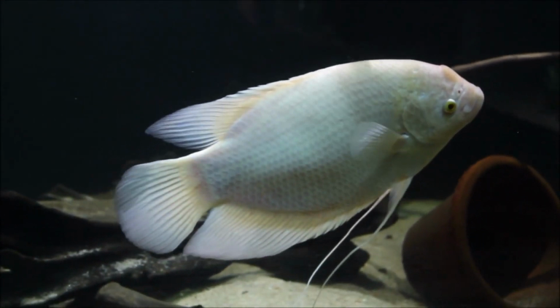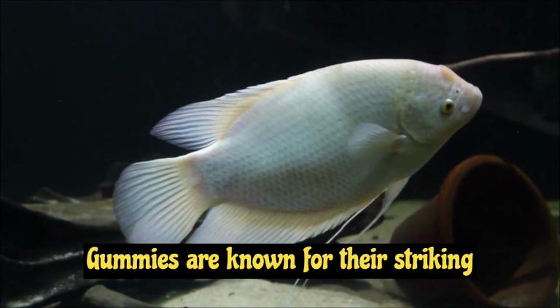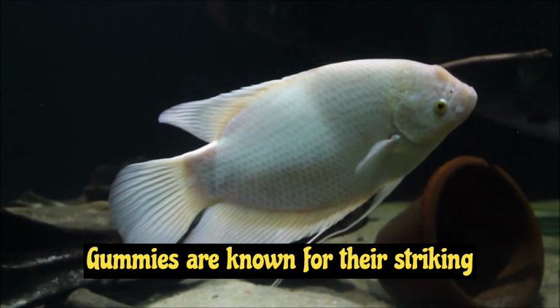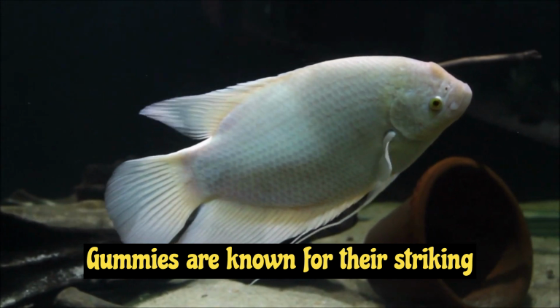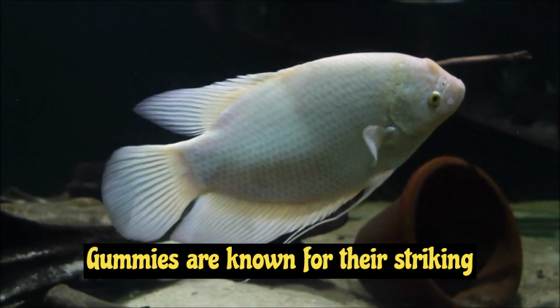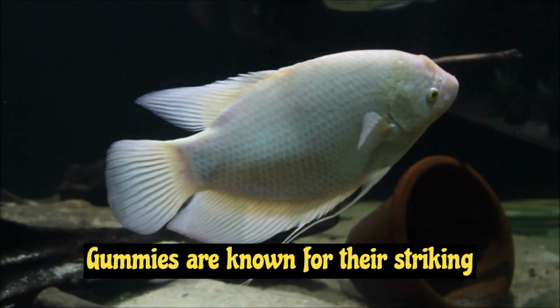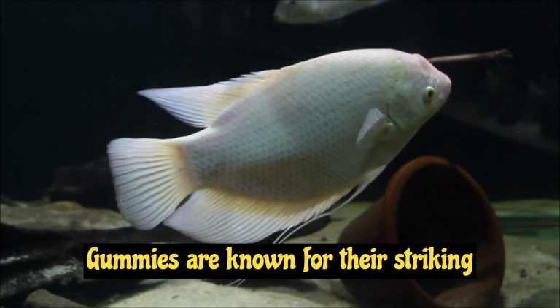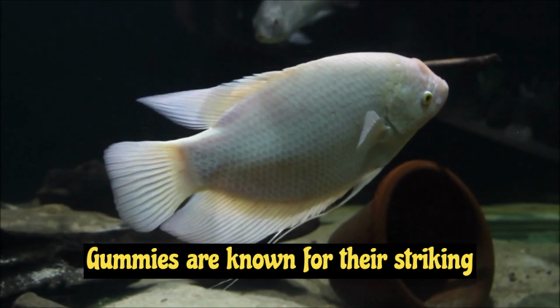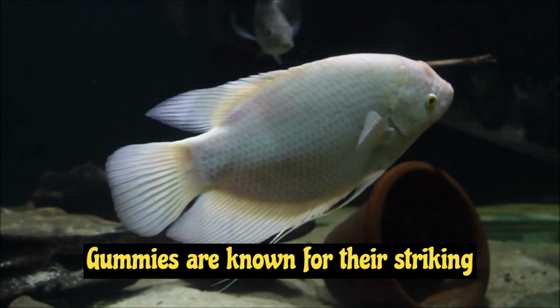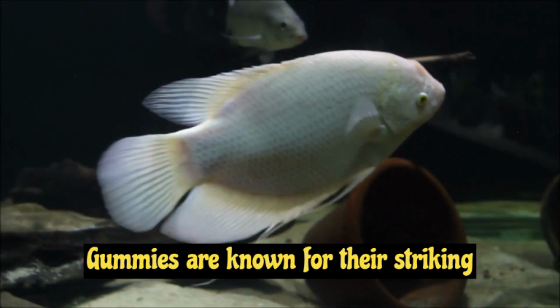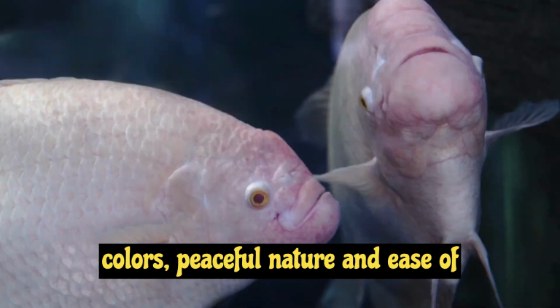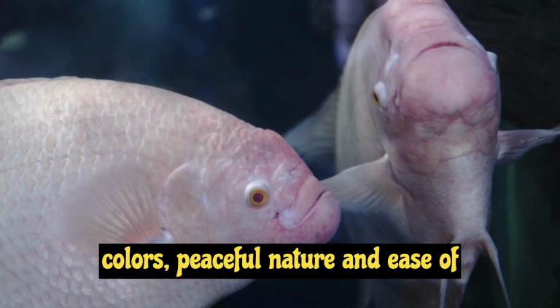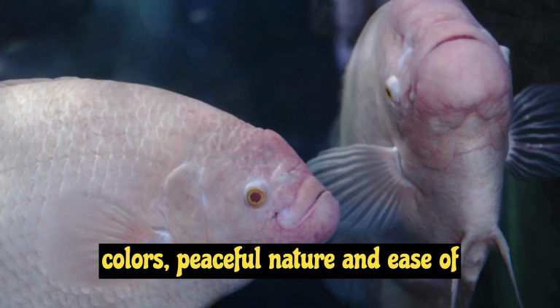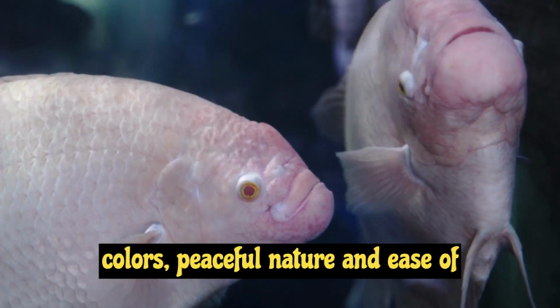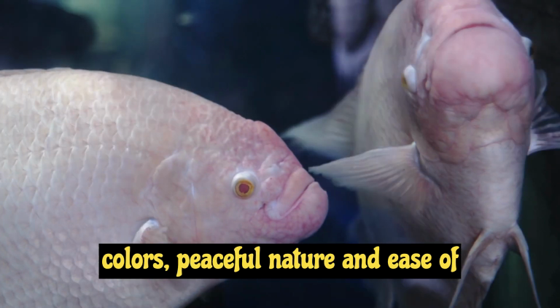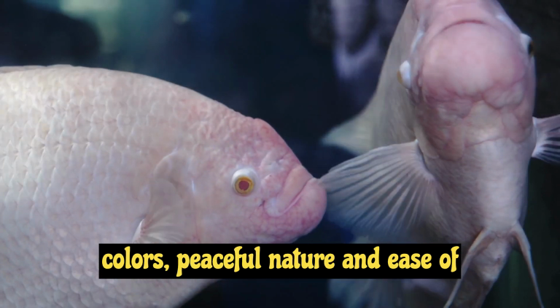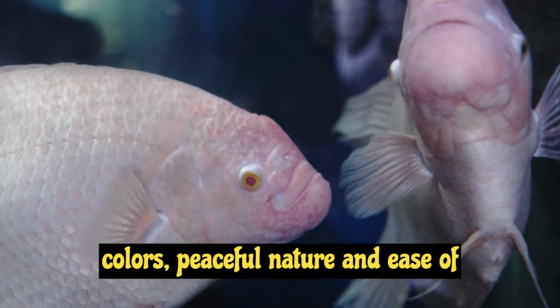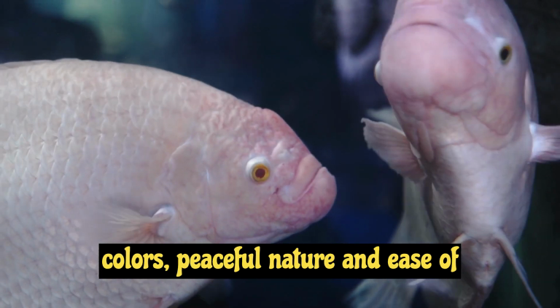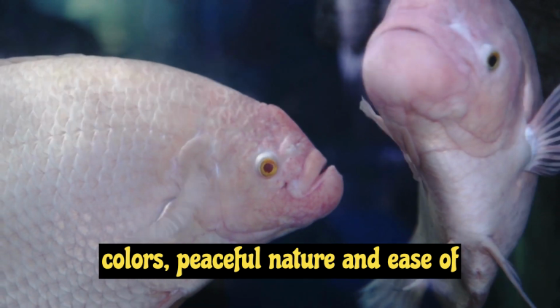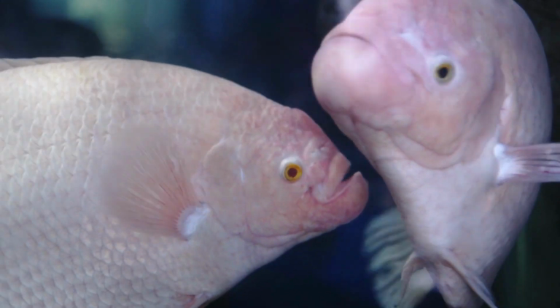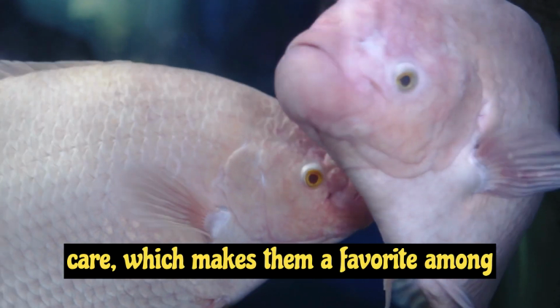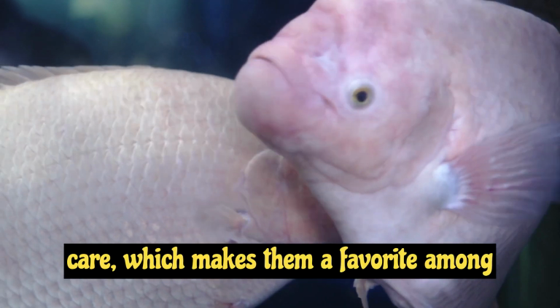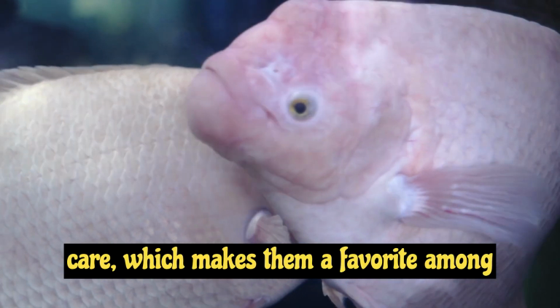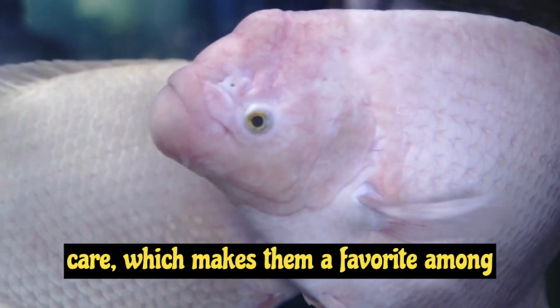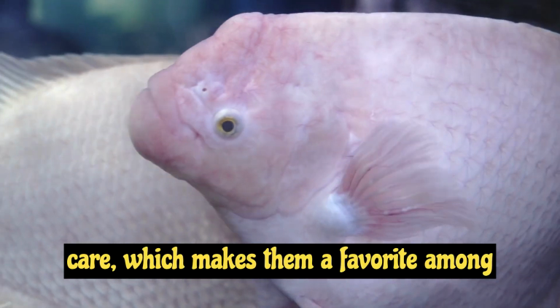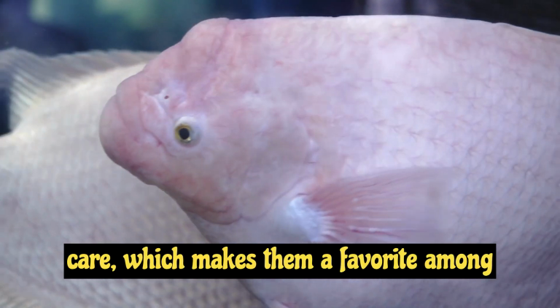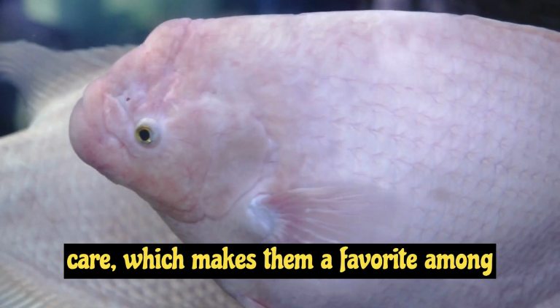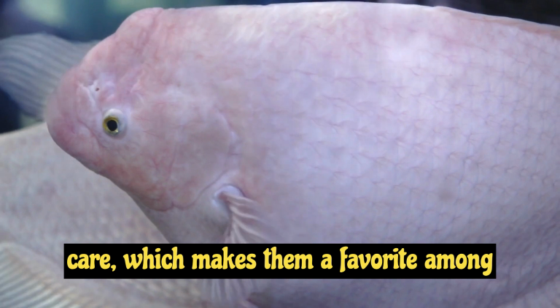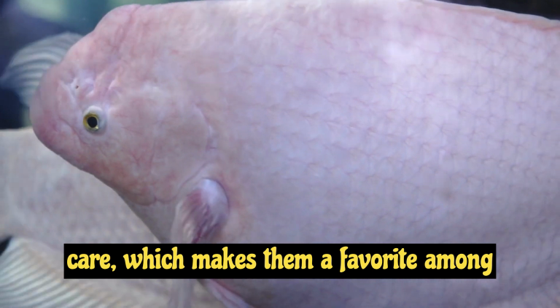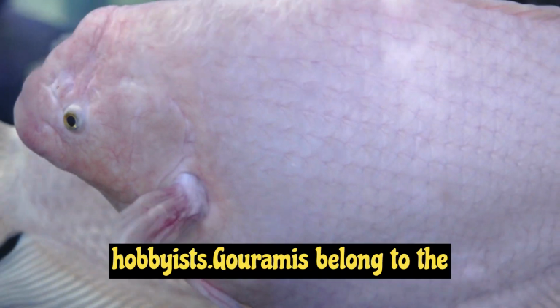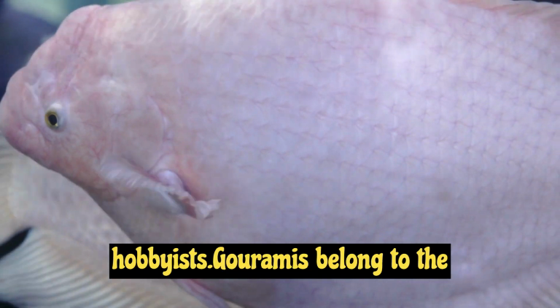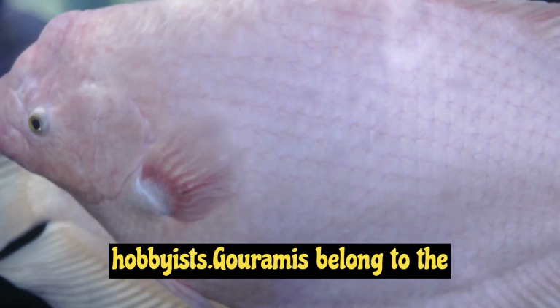Gouramis are known for their striking colors, peaceful nature, and ease of care, which makes them a favorite among hobbyists.